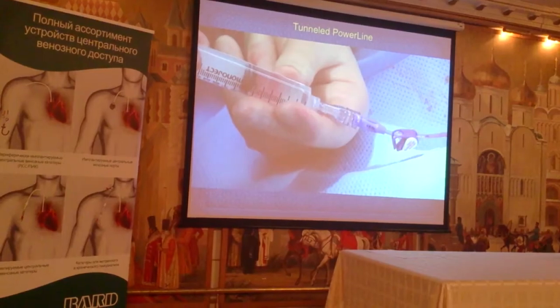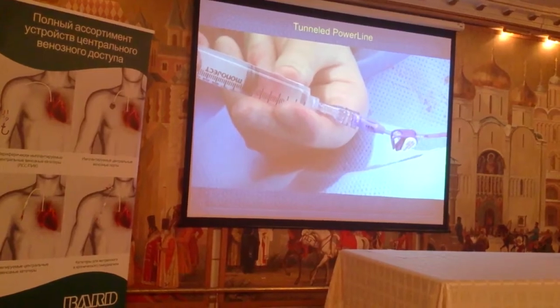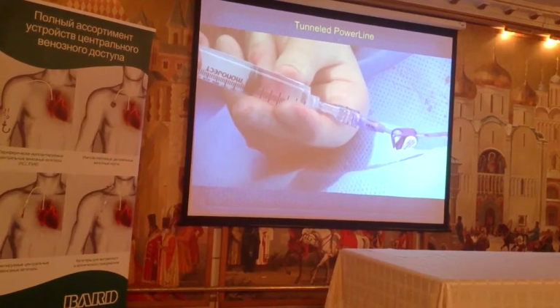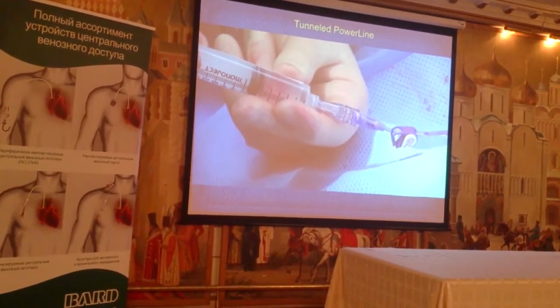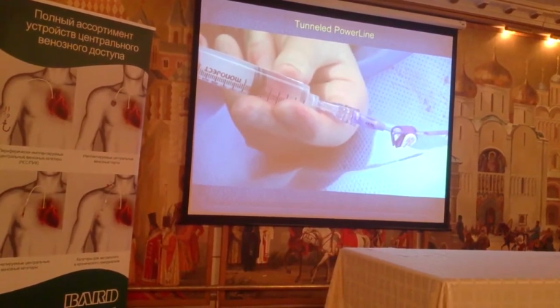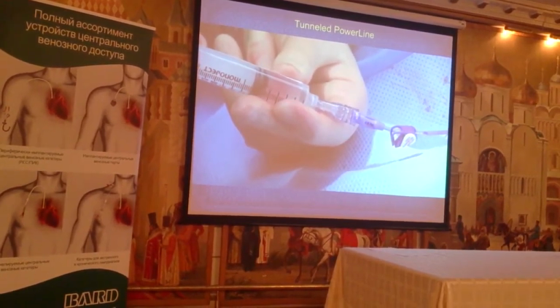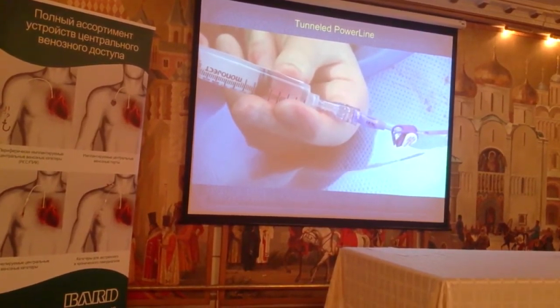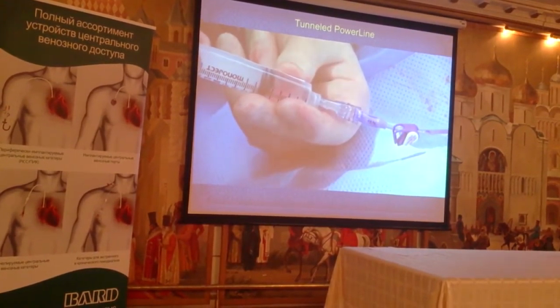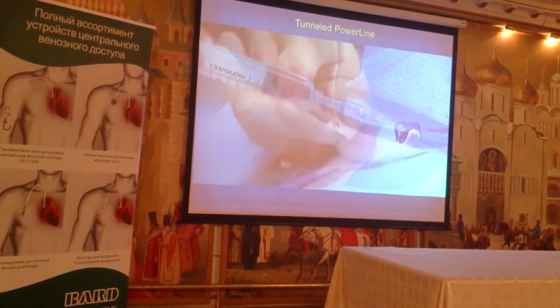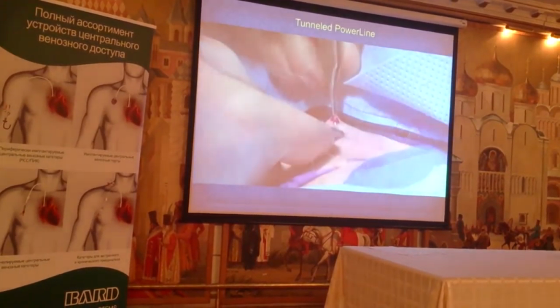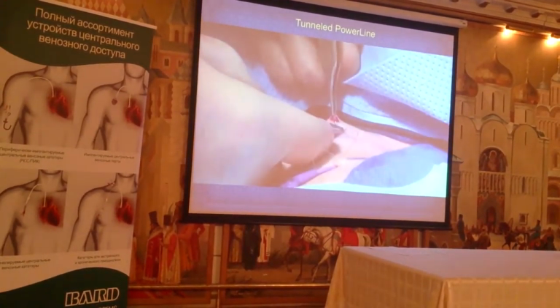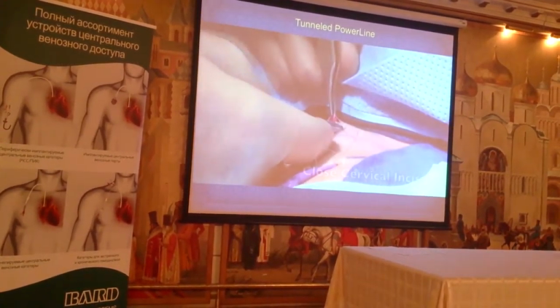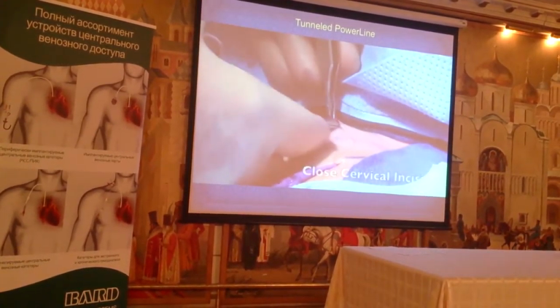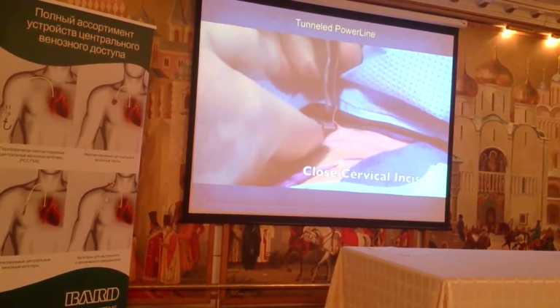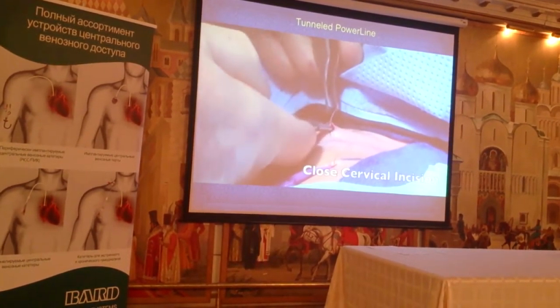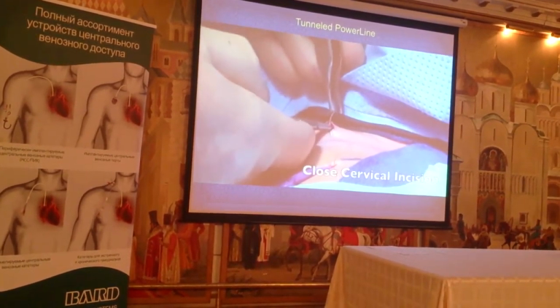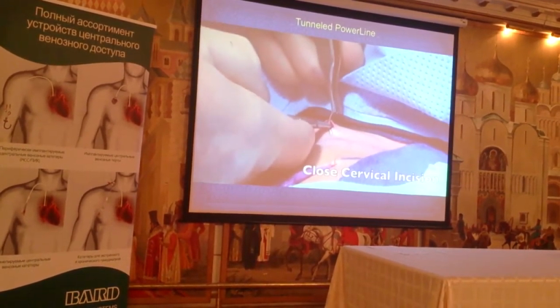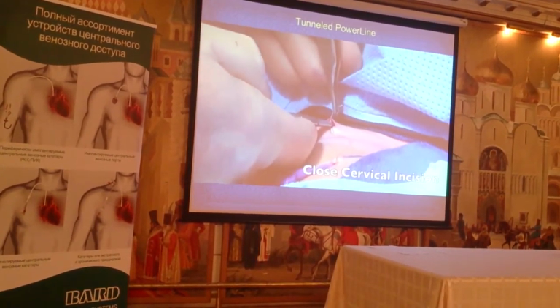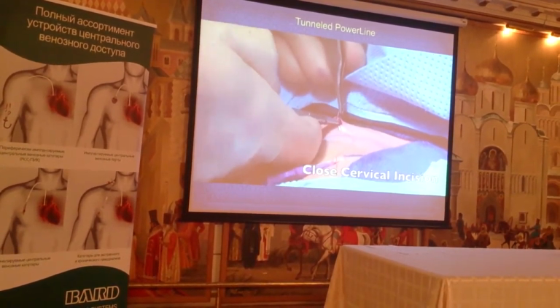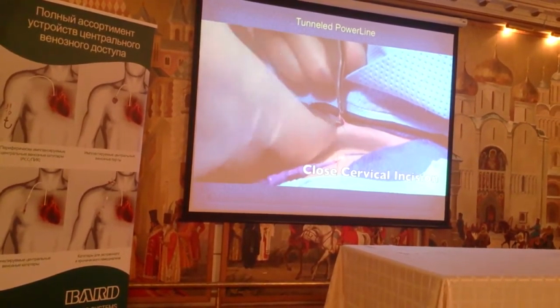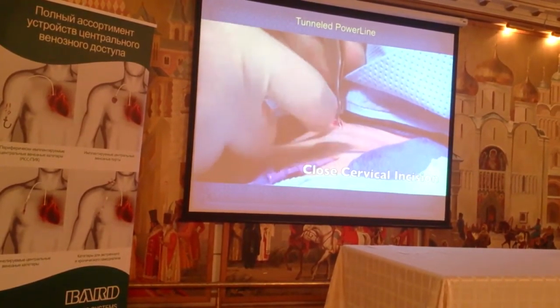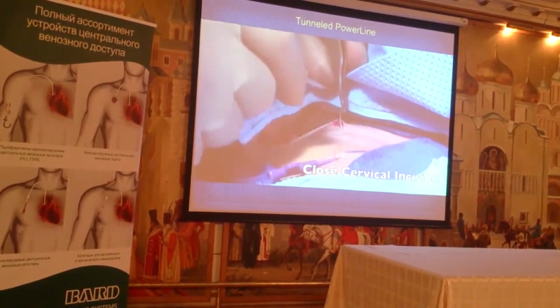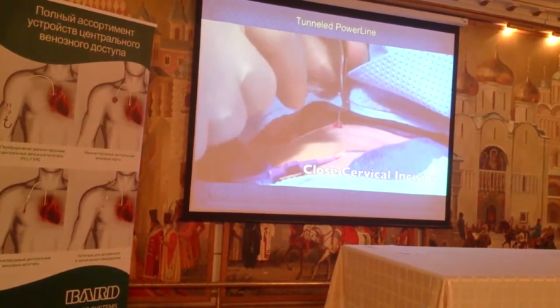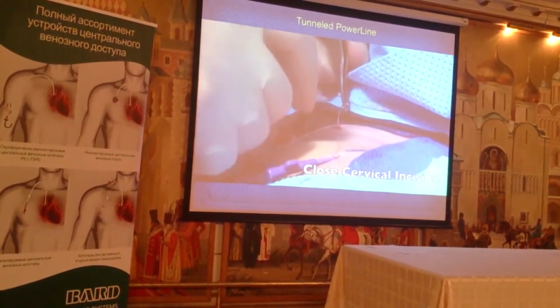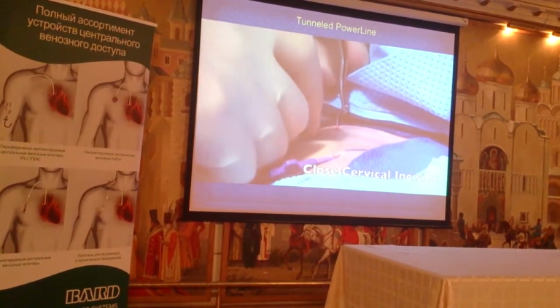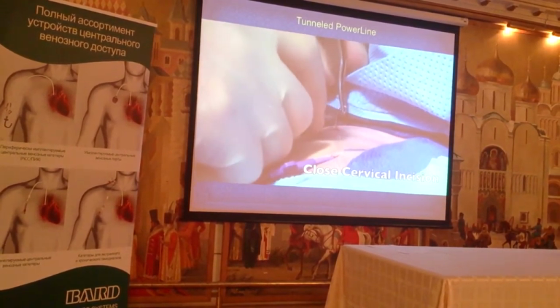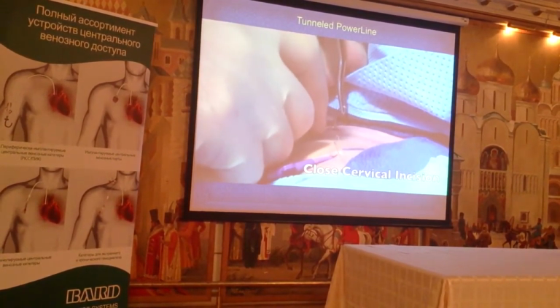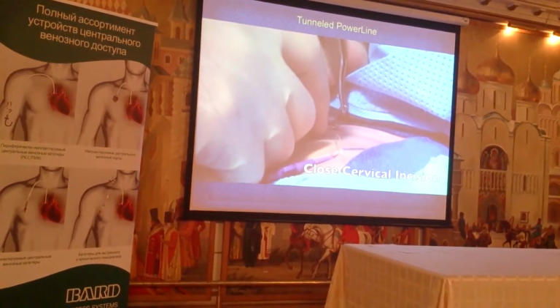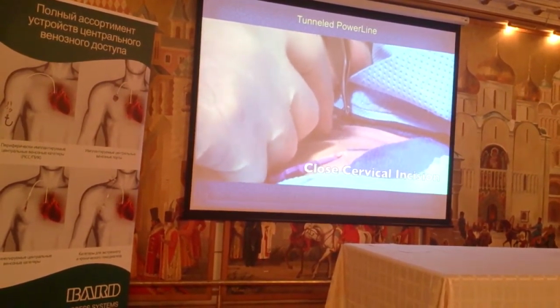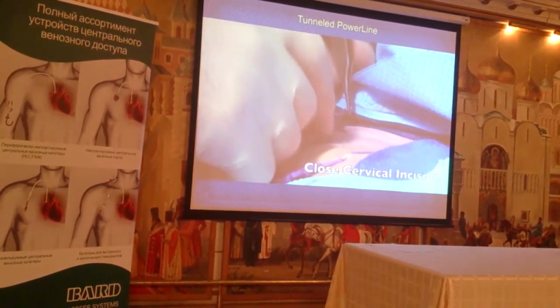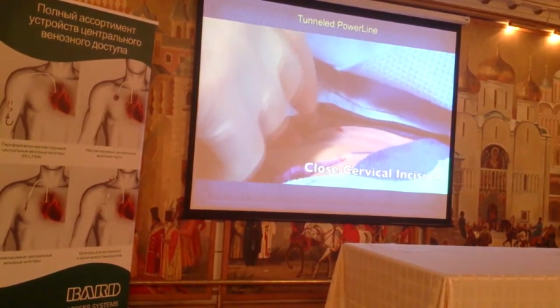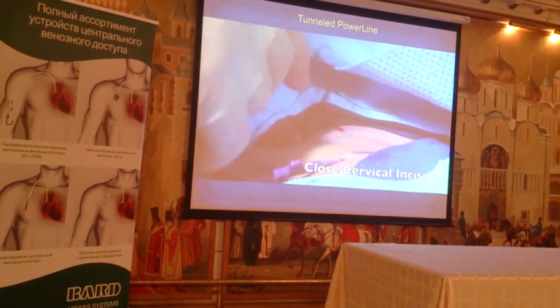It aspirates nicely. We'll close the cervical incision.